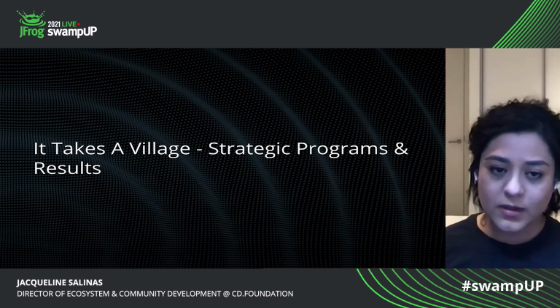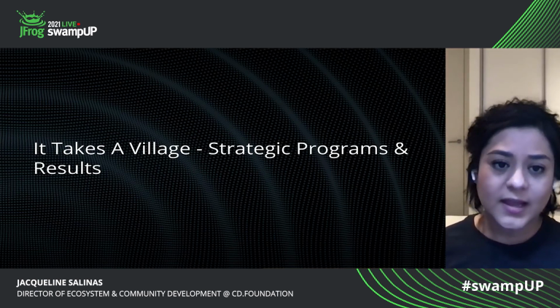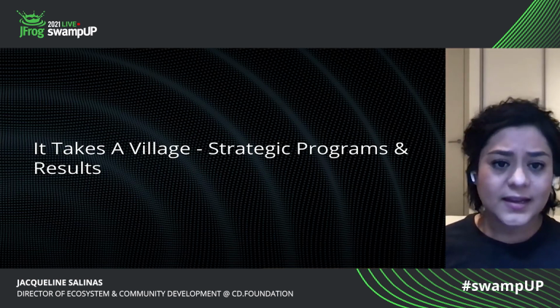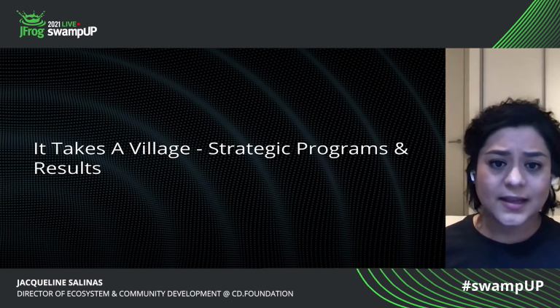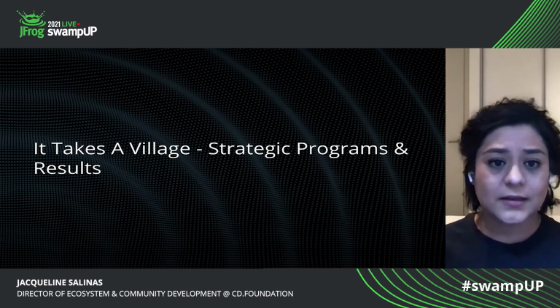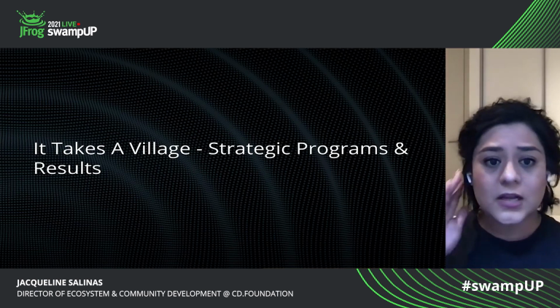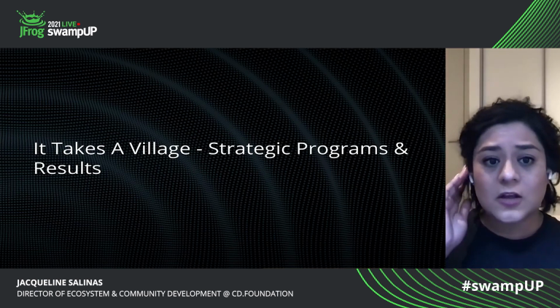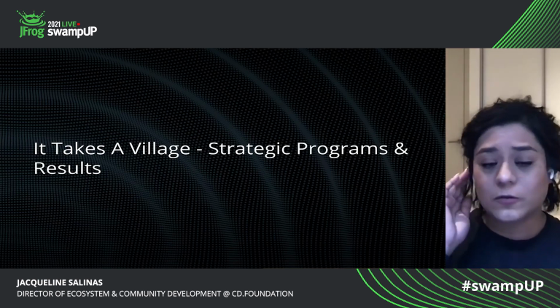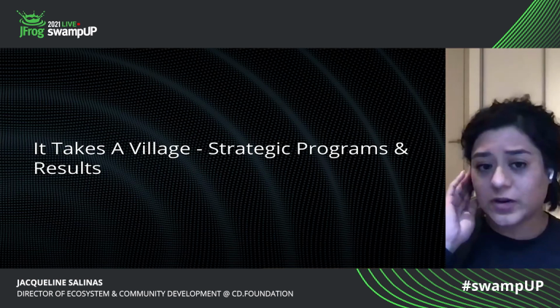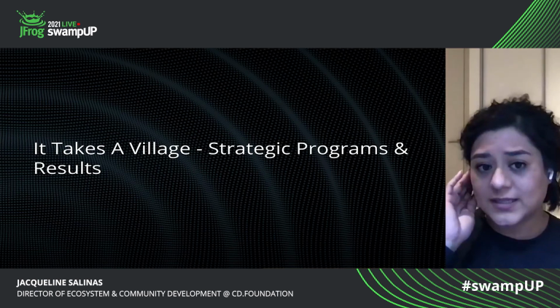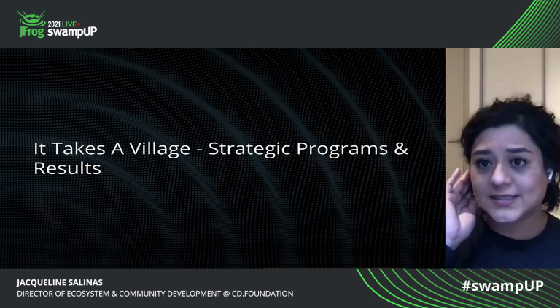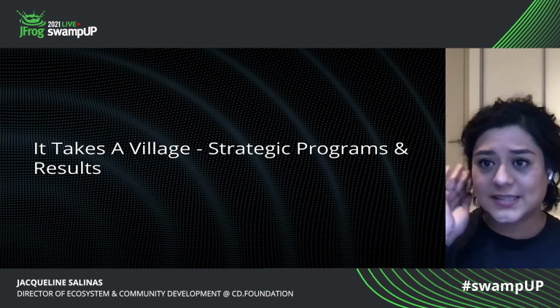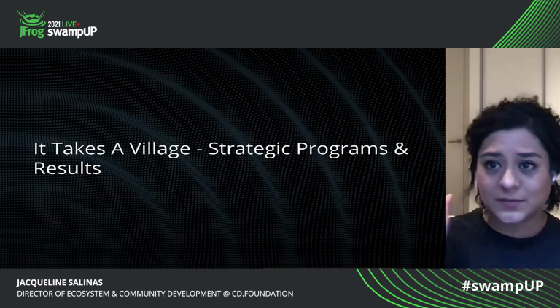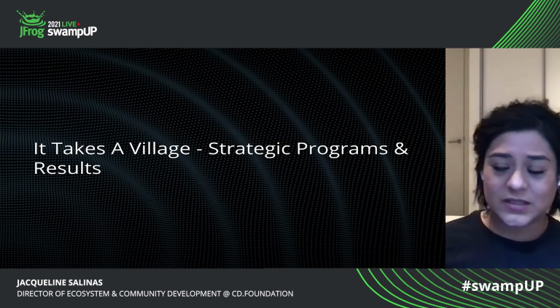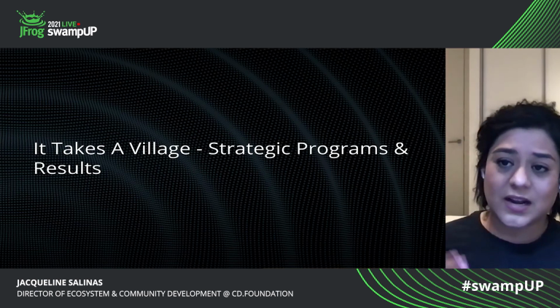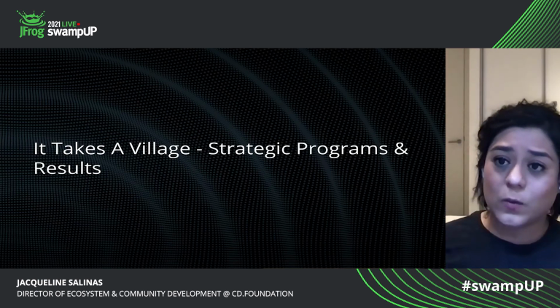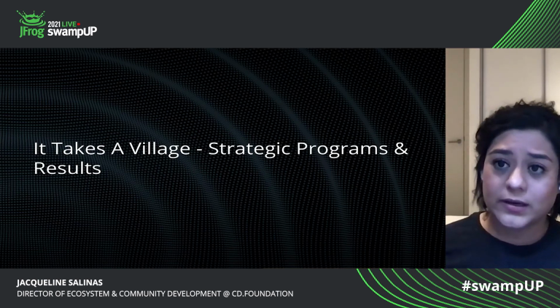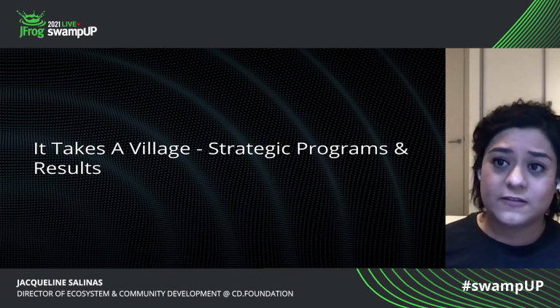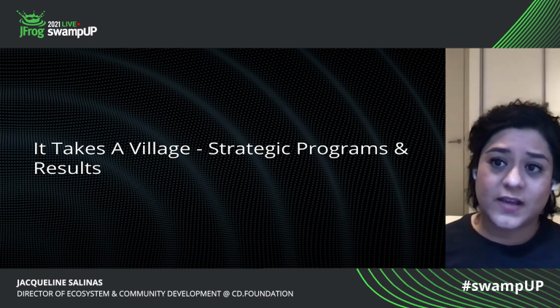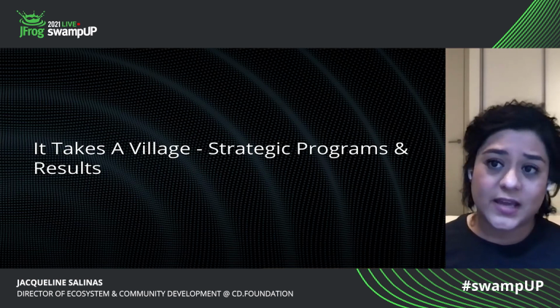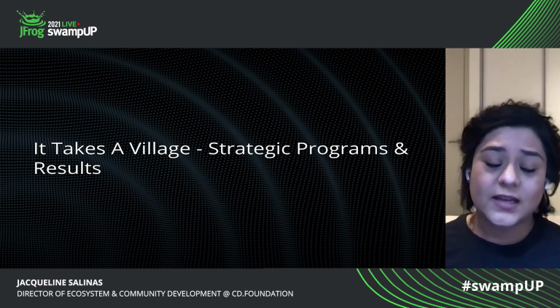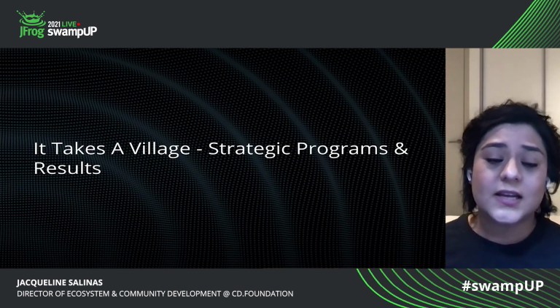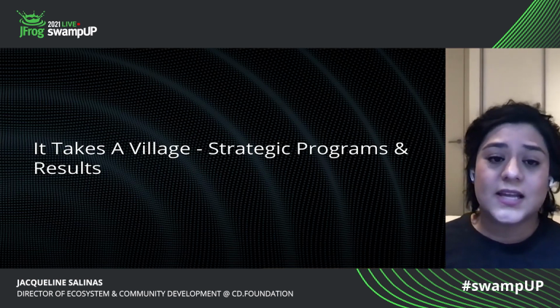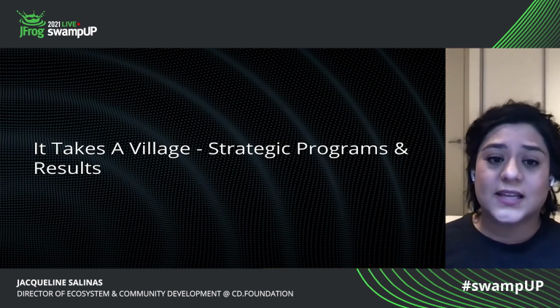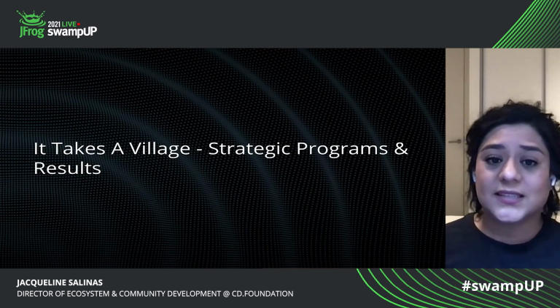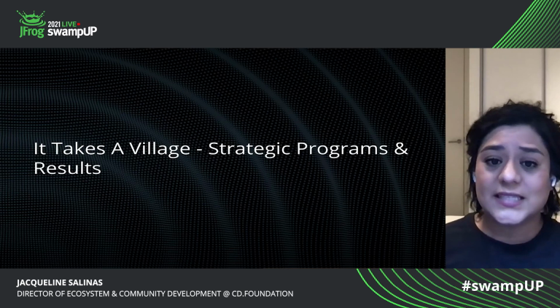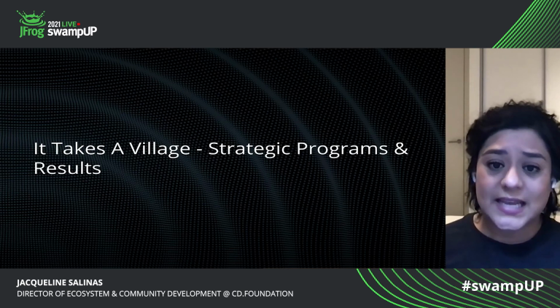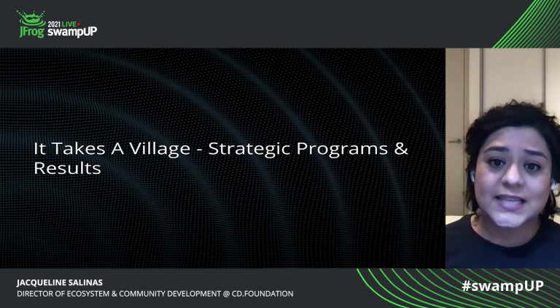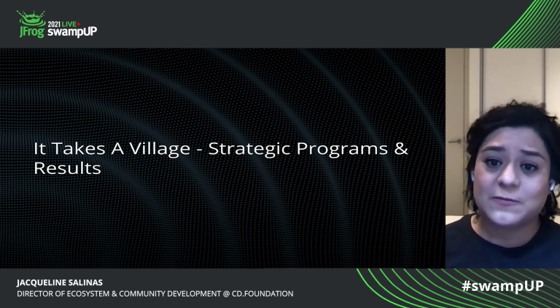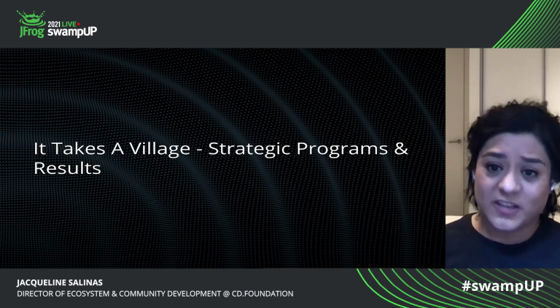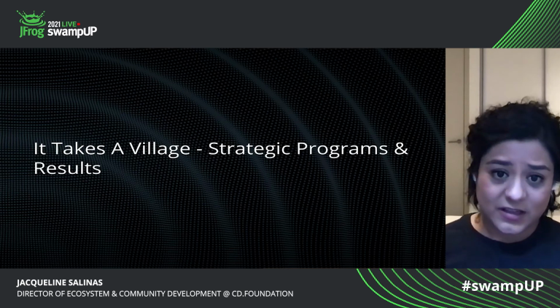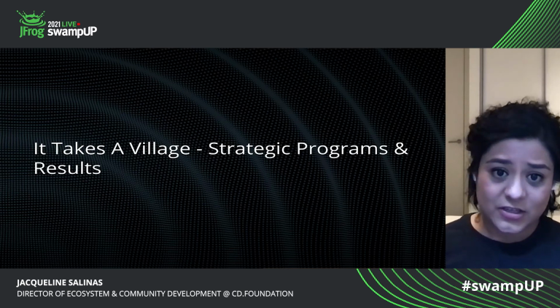And again, for us, something that I want to convey is: it takes a village. You can't do things alone — you will go farther when you engage the help of the community.